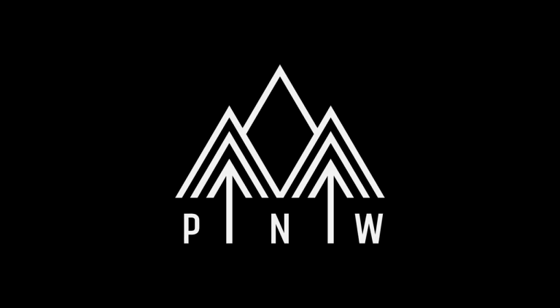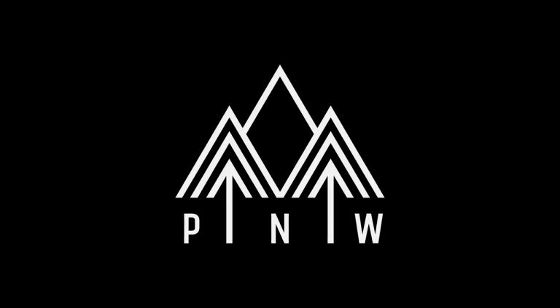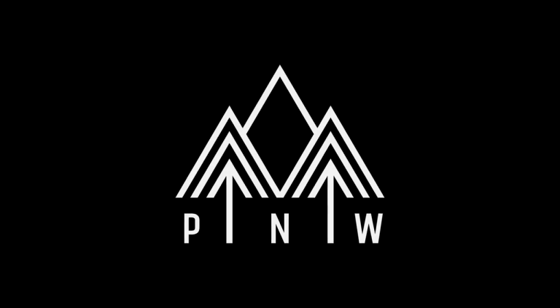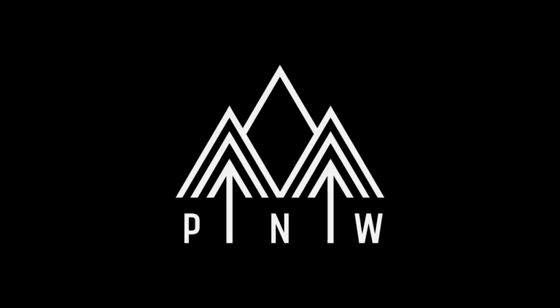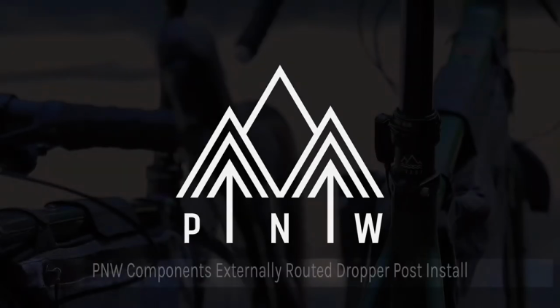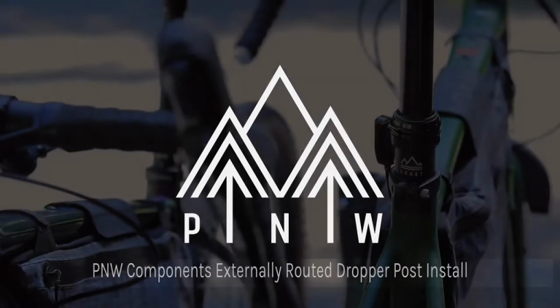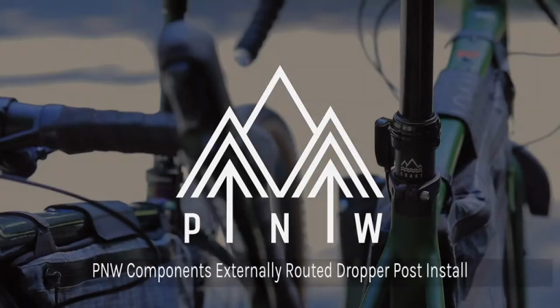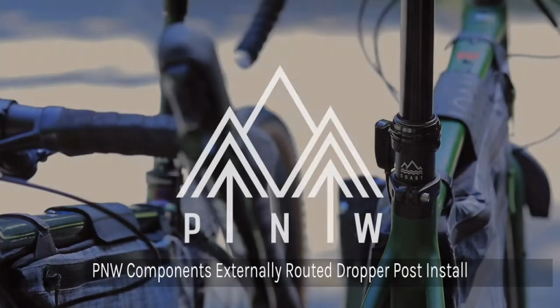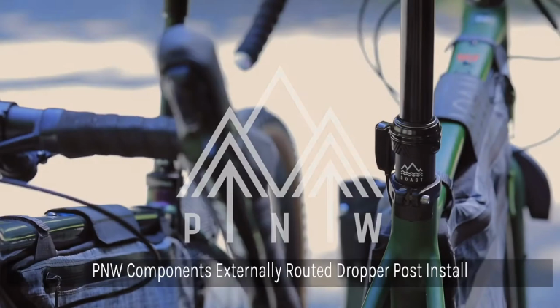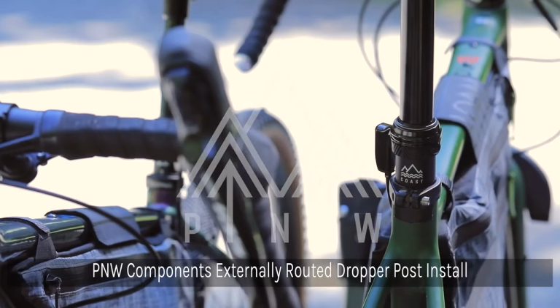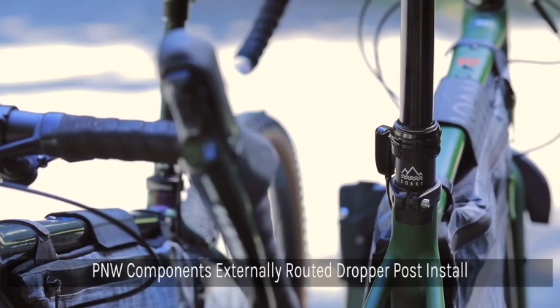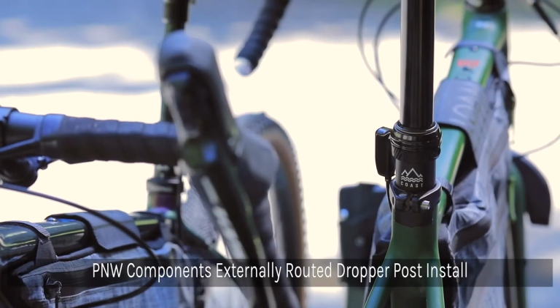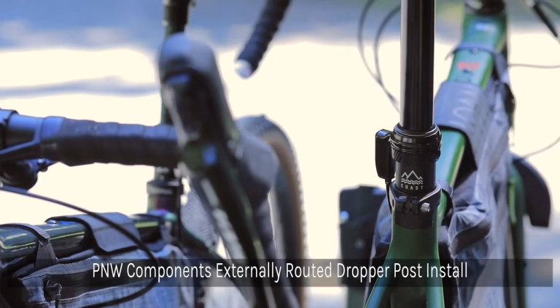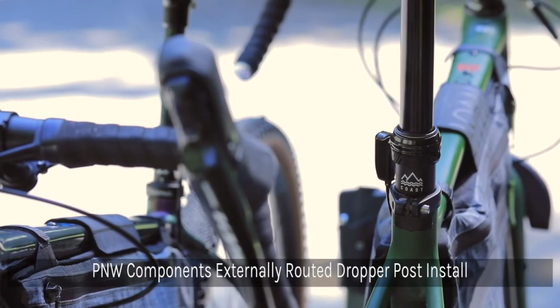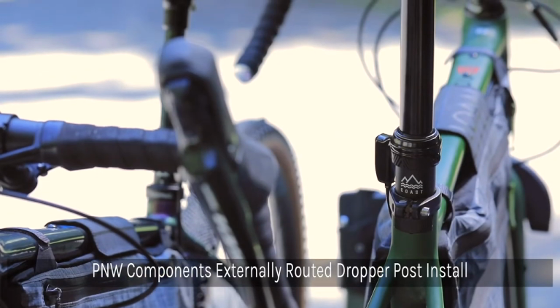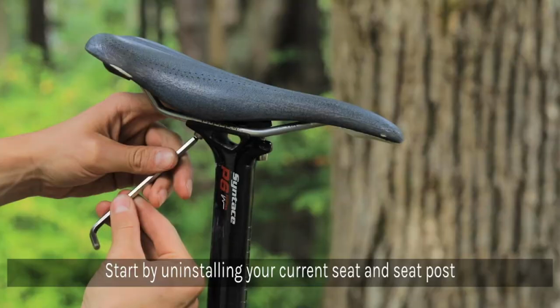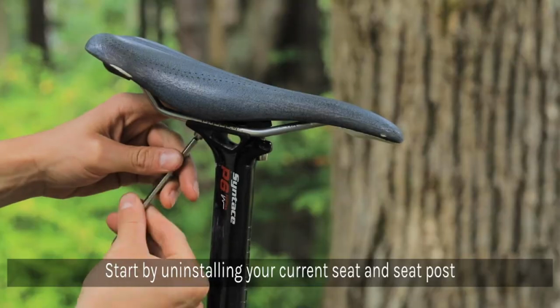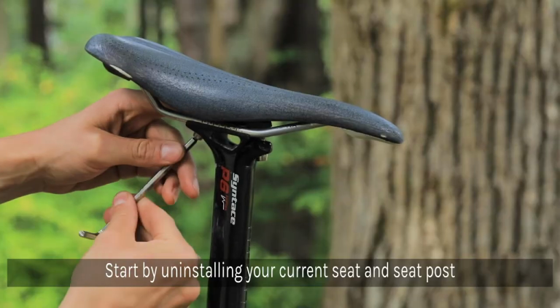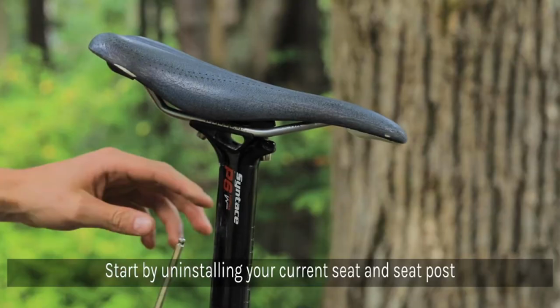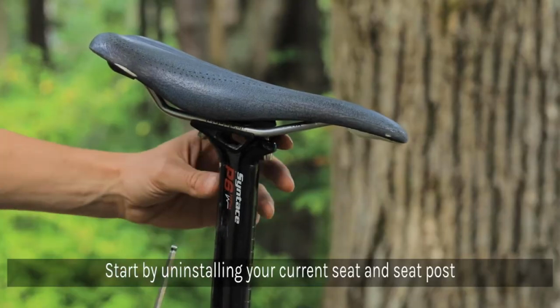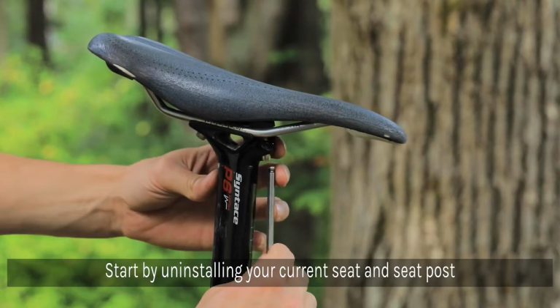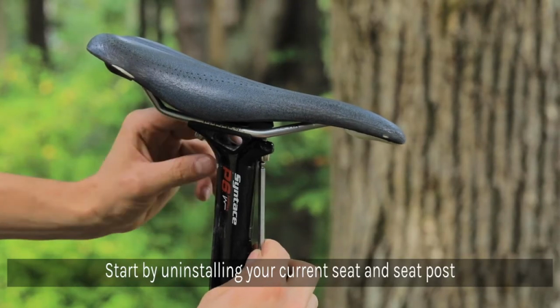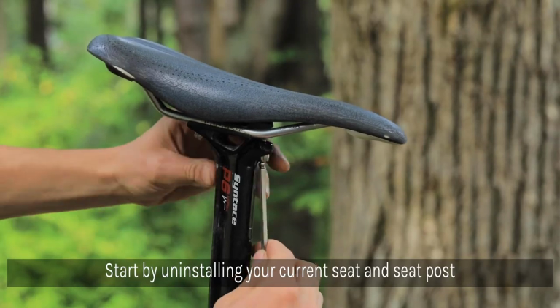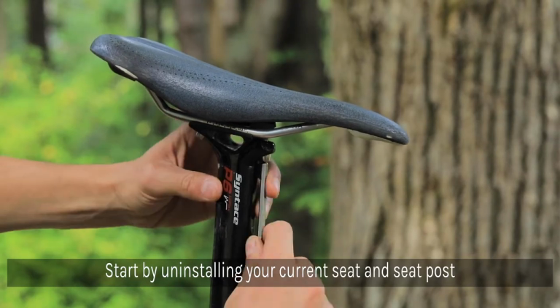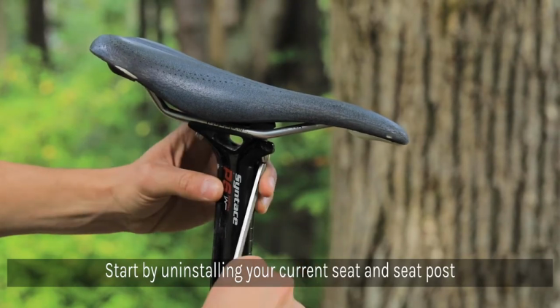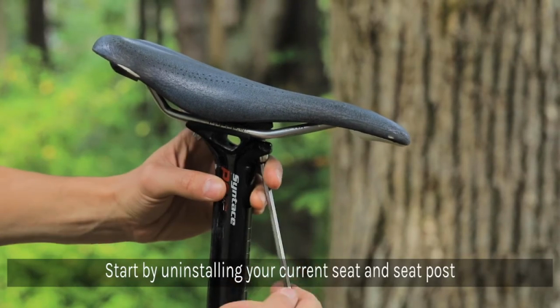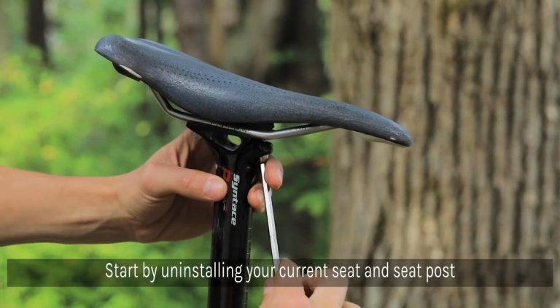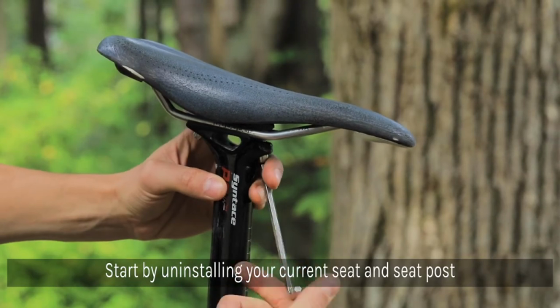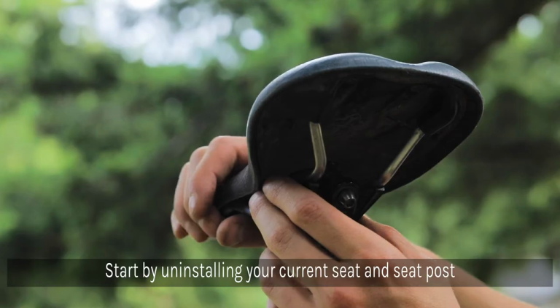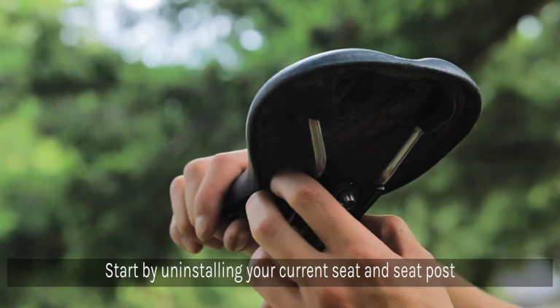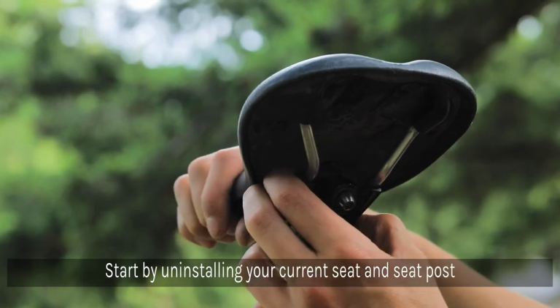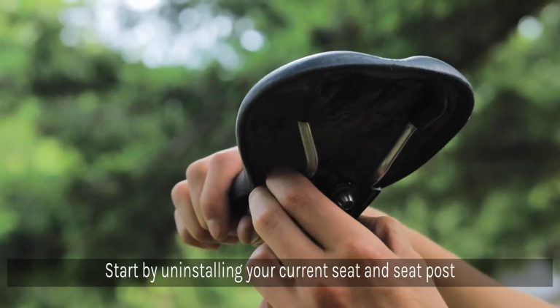We'll be installing an externally routed dropper post from P&W Components. Start by uninstalling your current seat post and saddle.